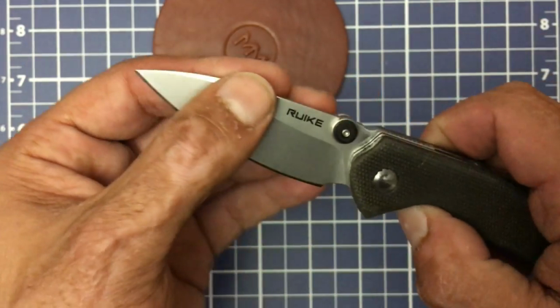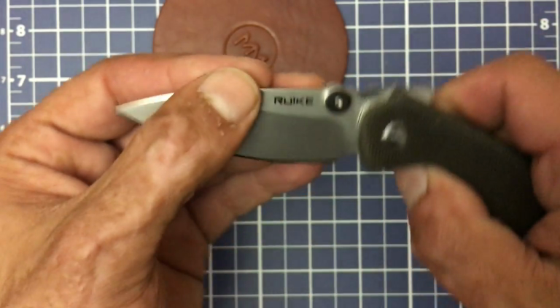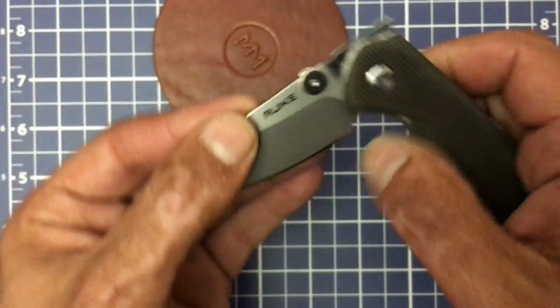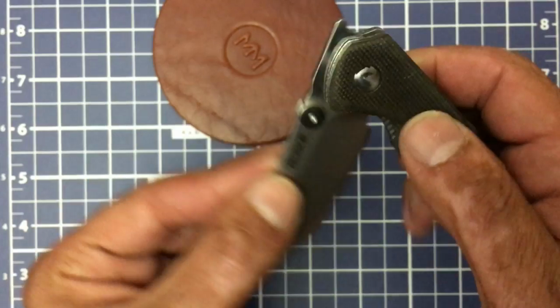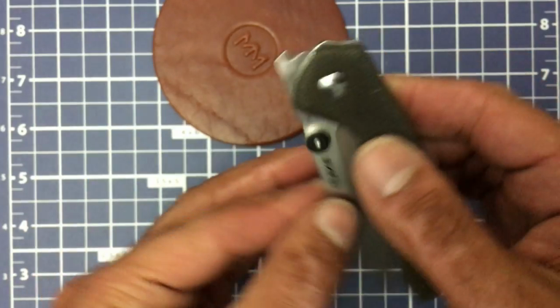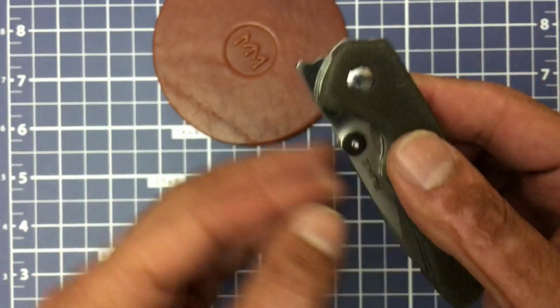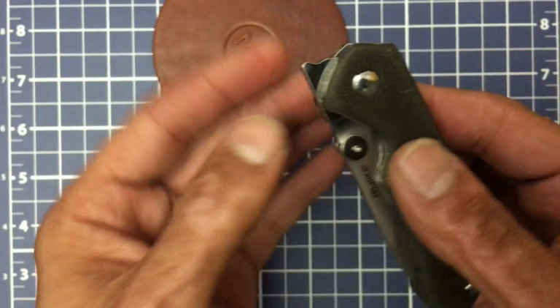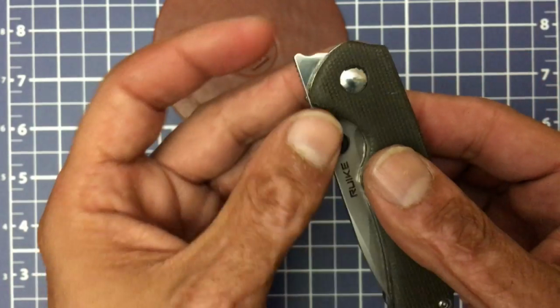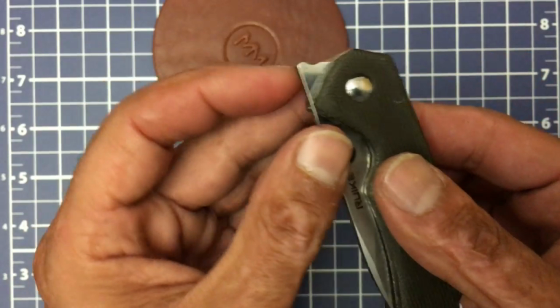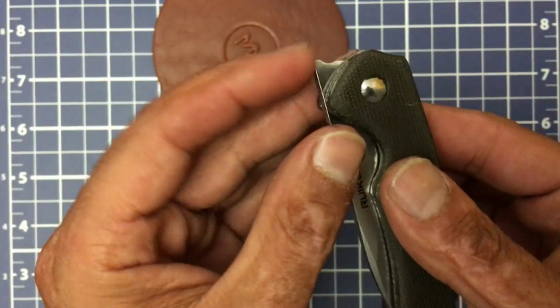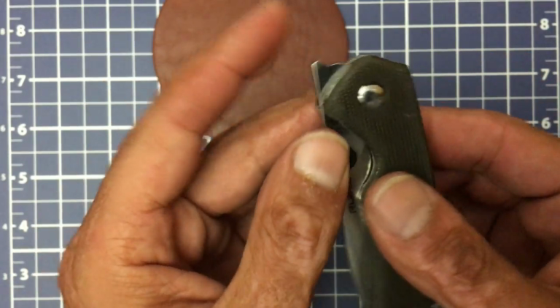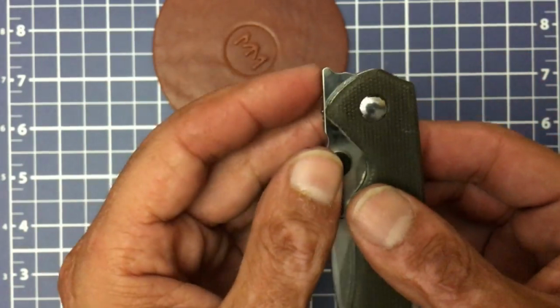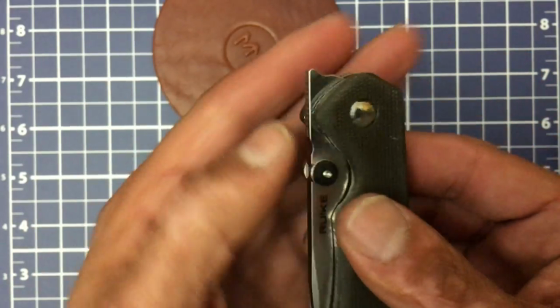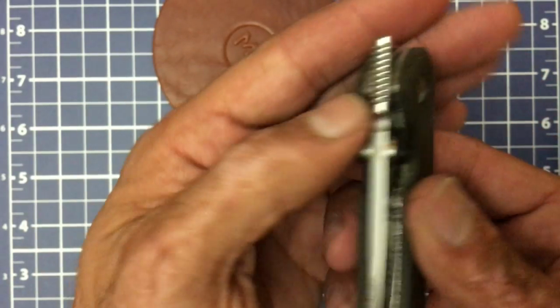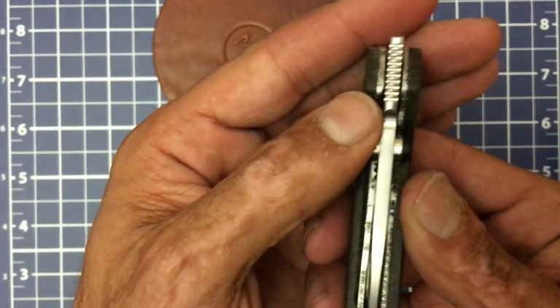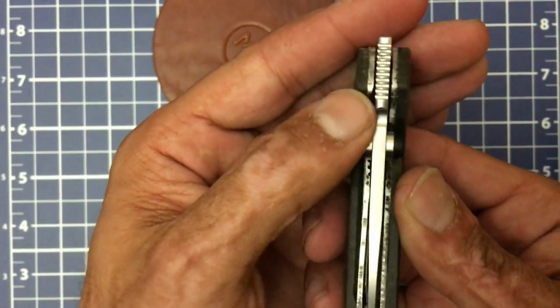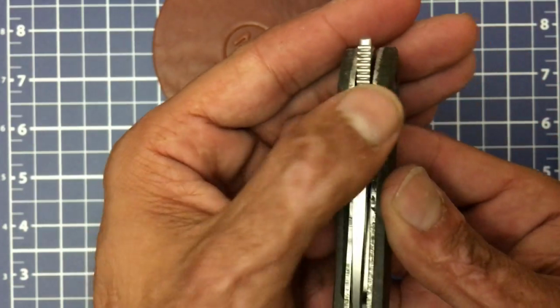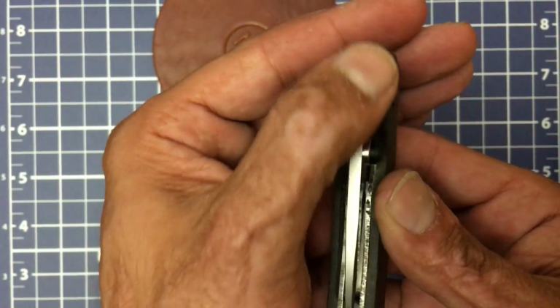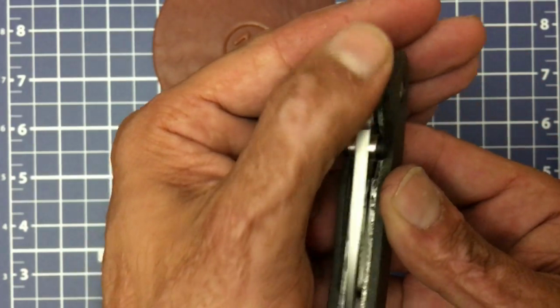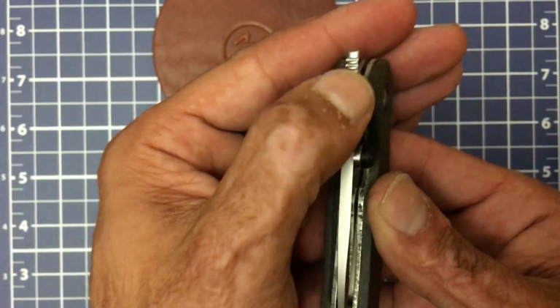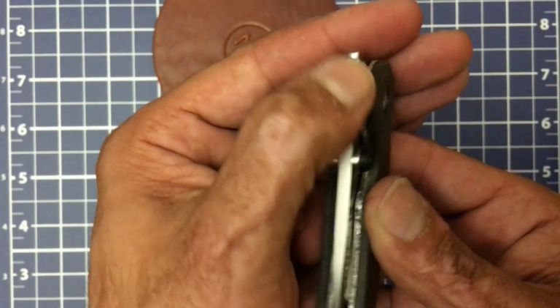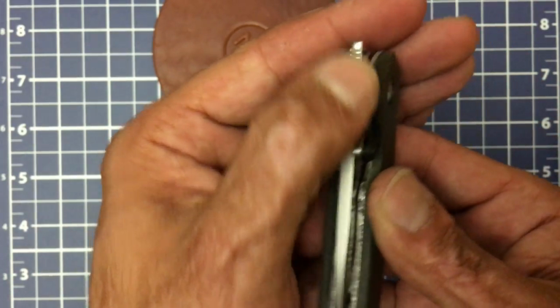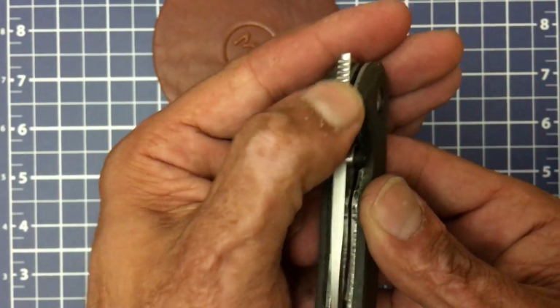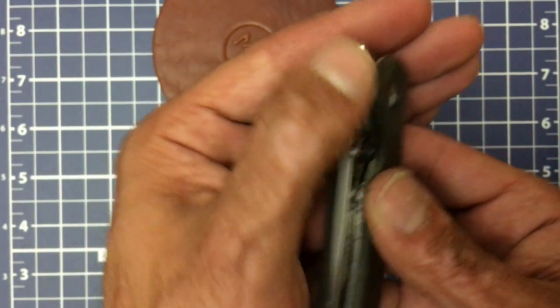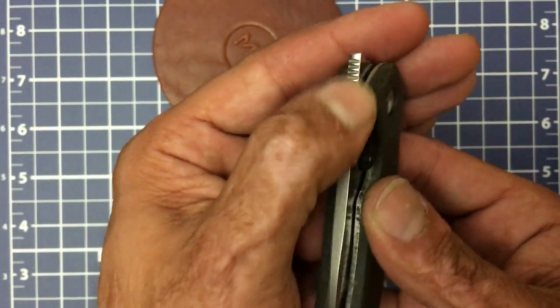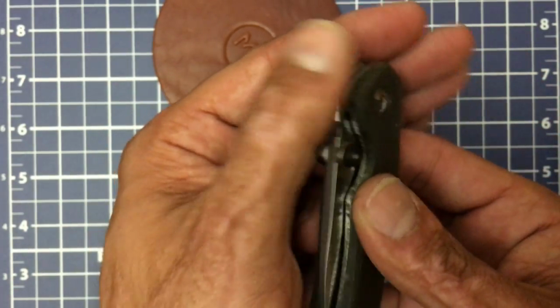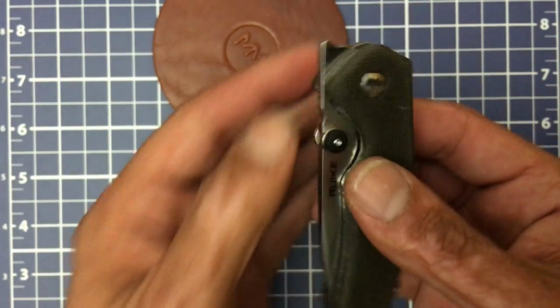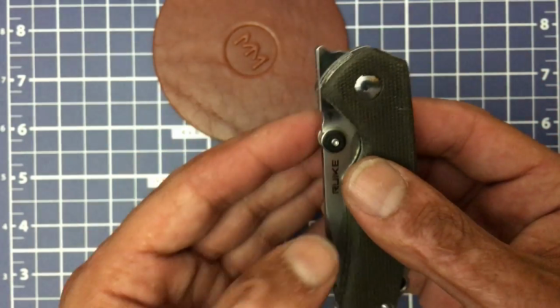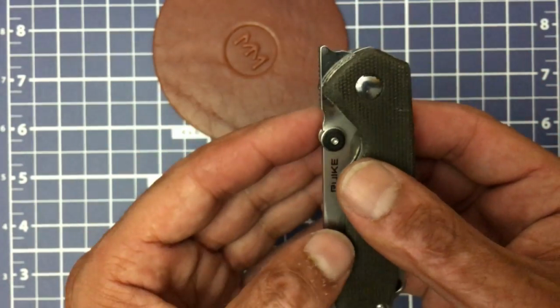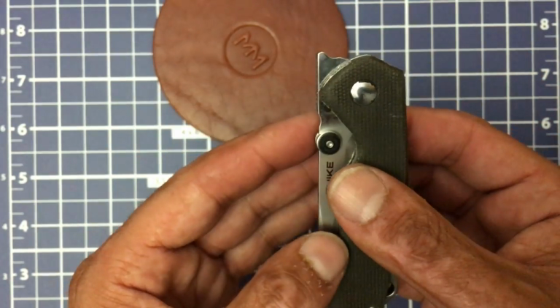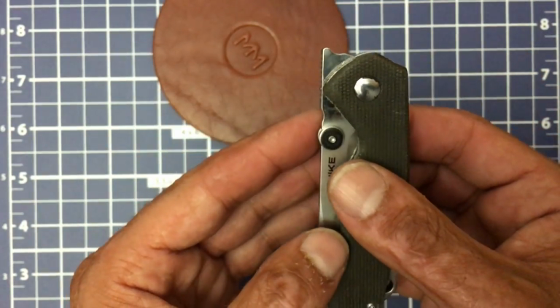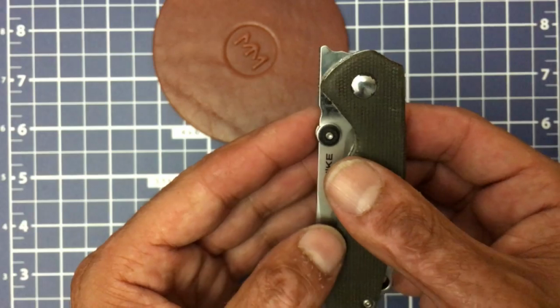It is a front flipper. As you can see right there, there's your tab. It has good enough traction right there.